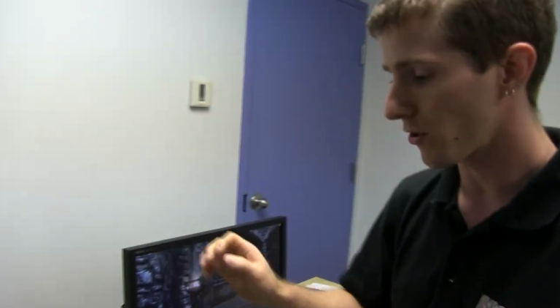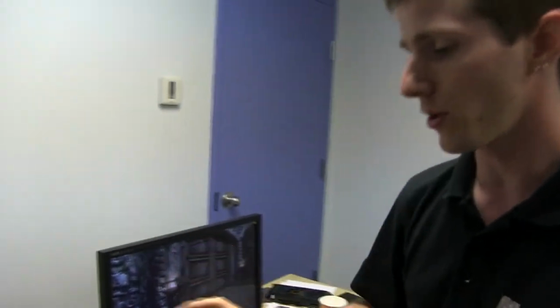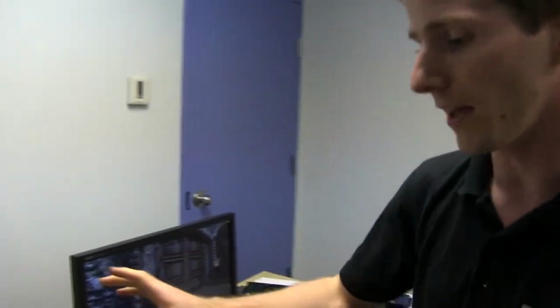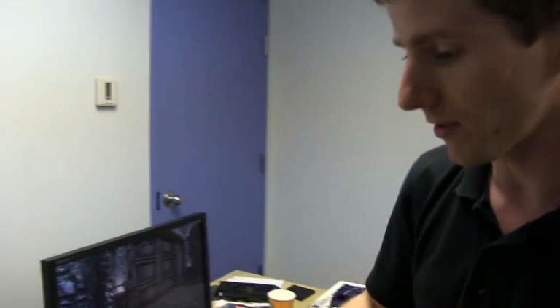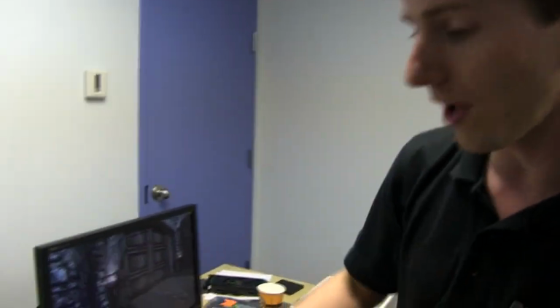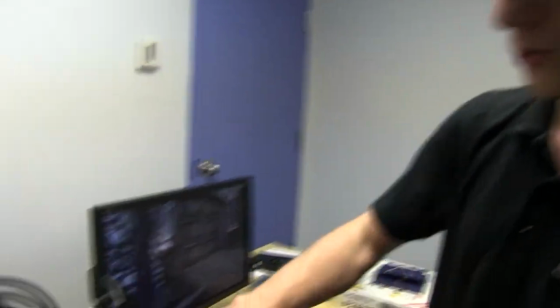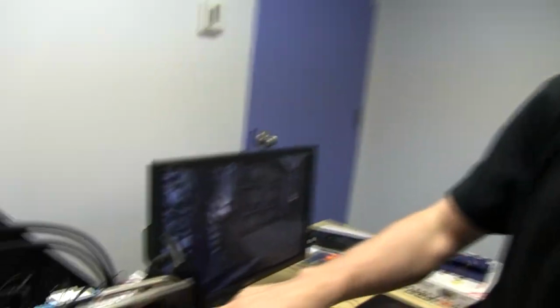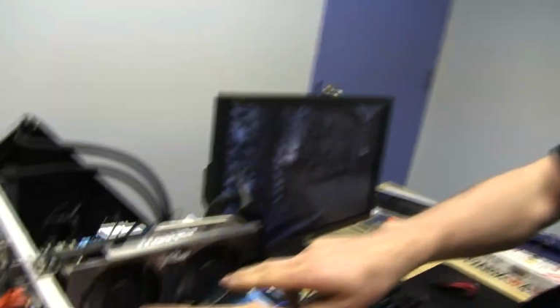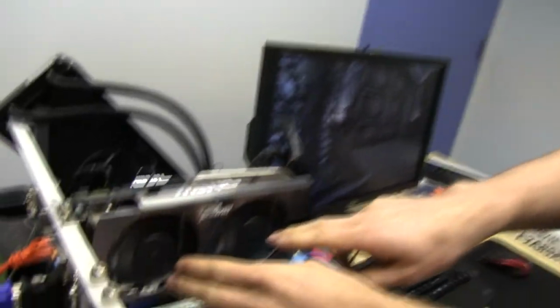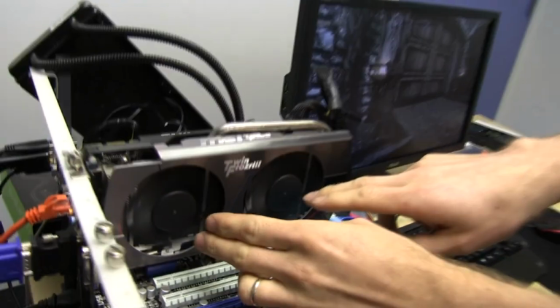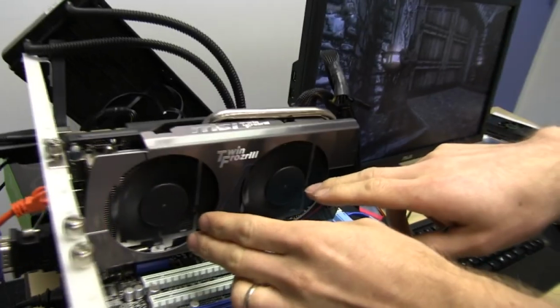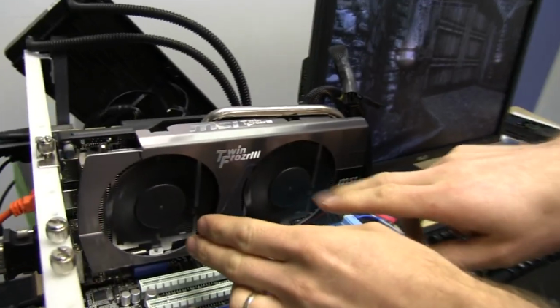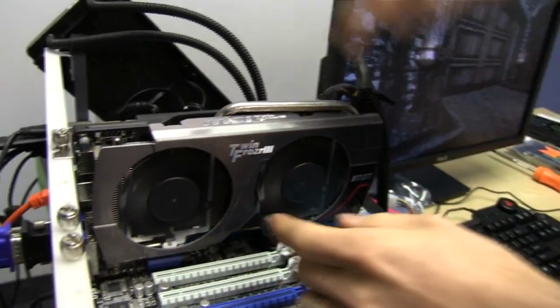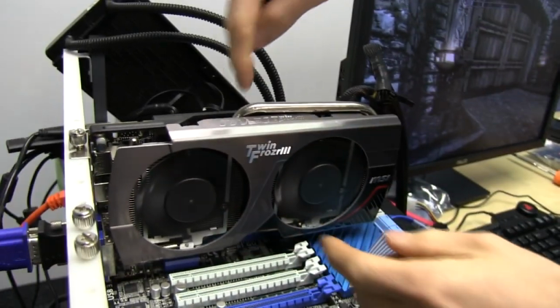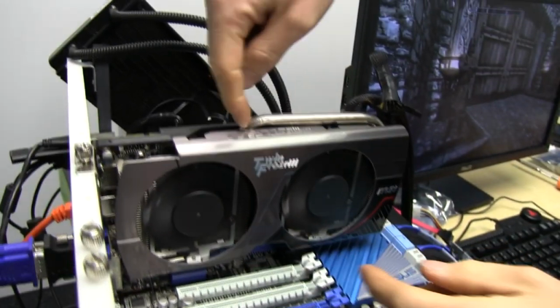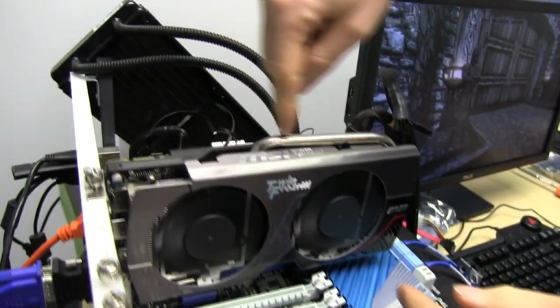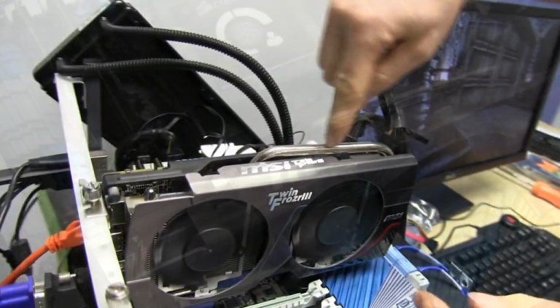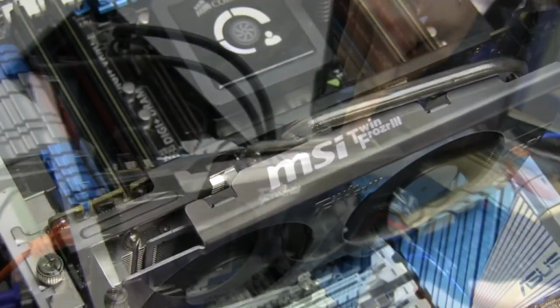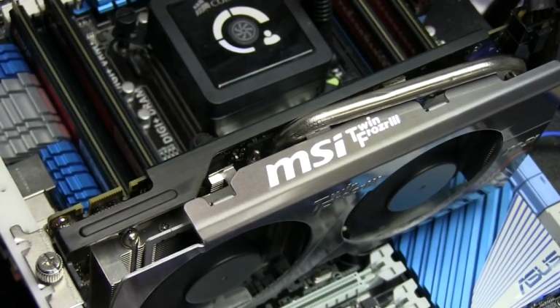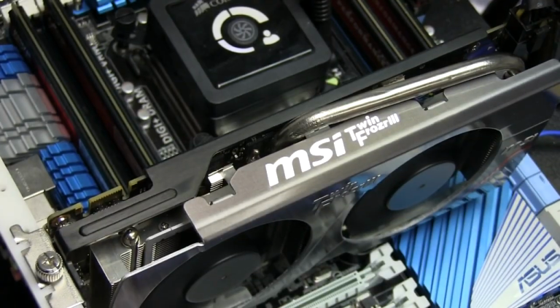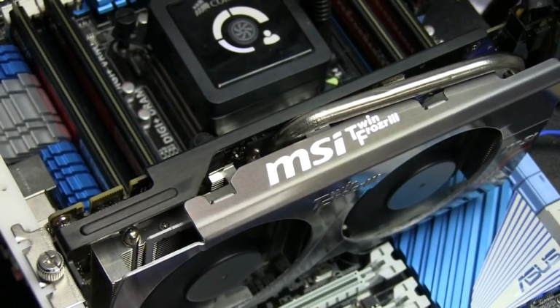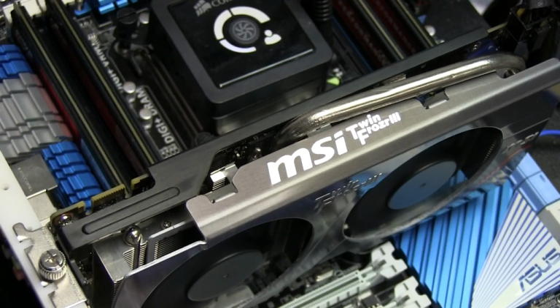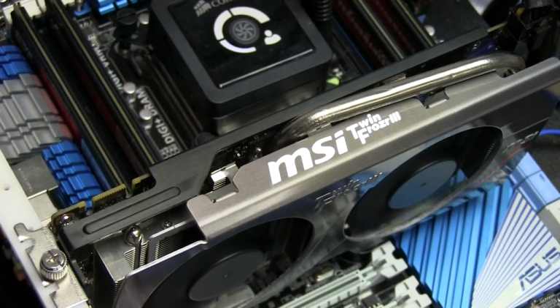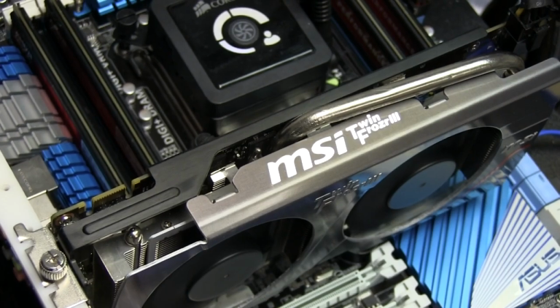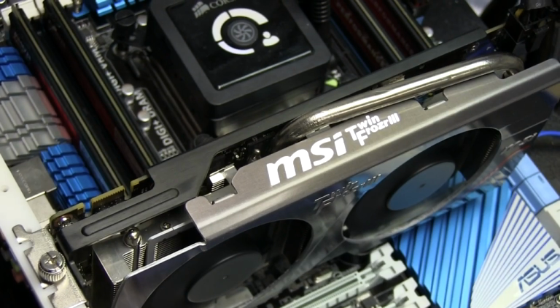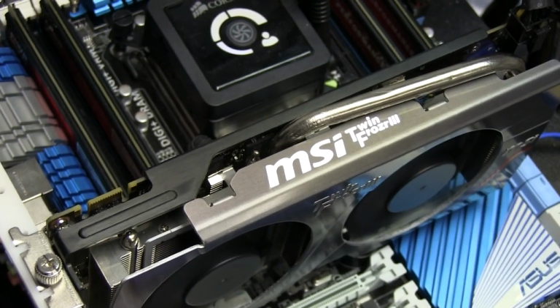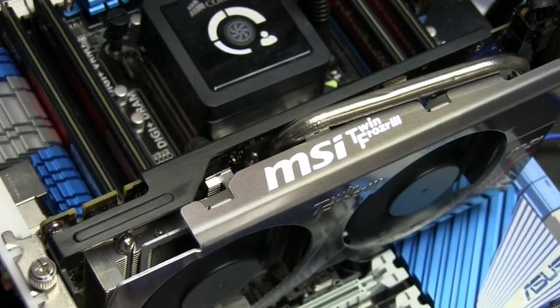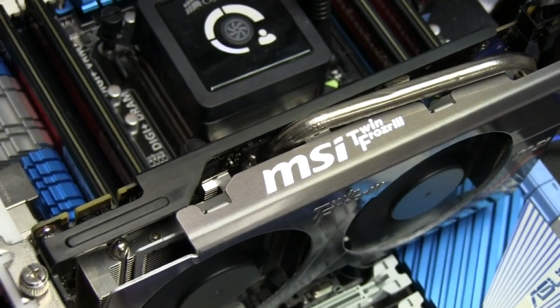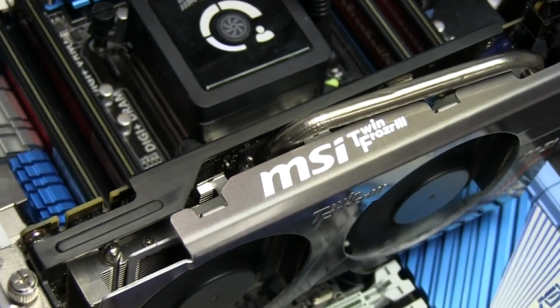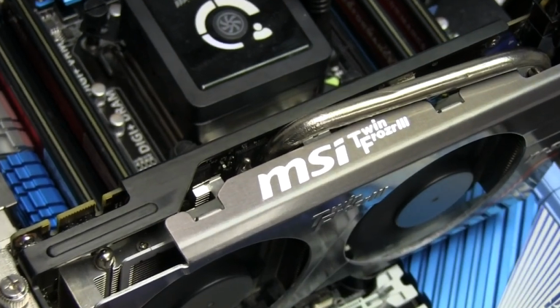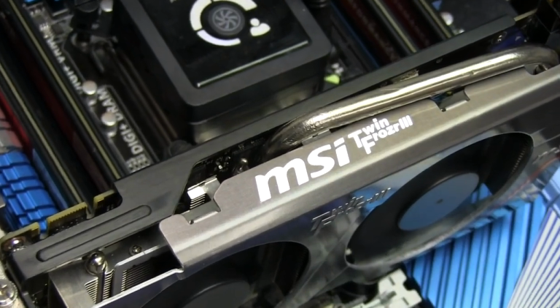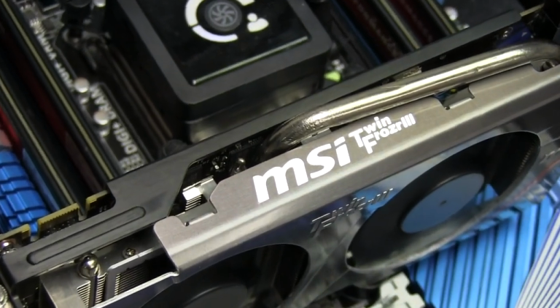It's got dual fans, of course. It has a super pipe — a thick, fat heat pipe — that keeps the card nice and cool.